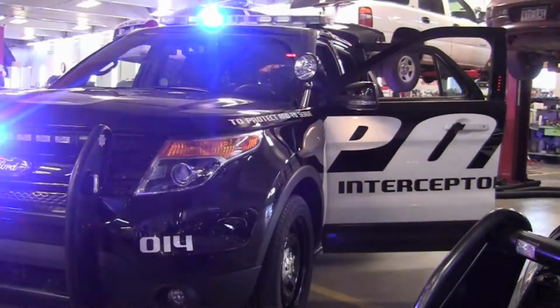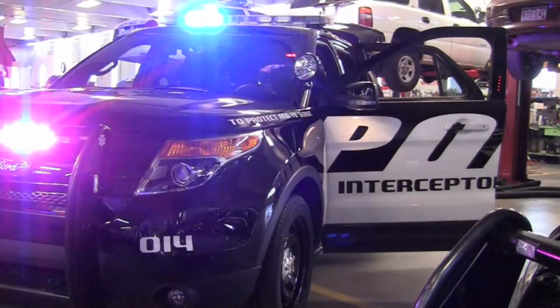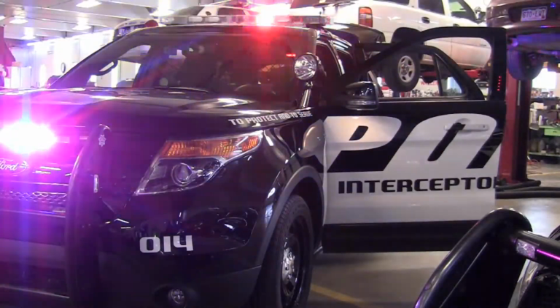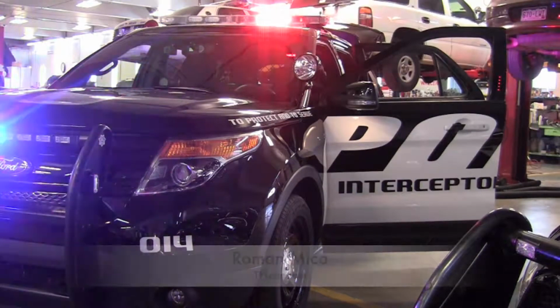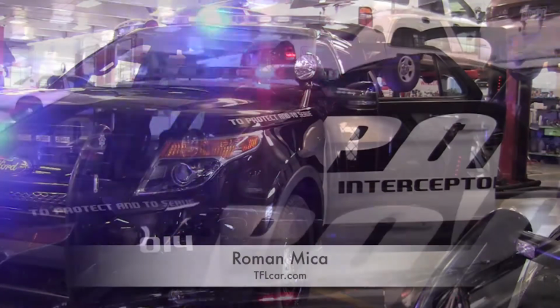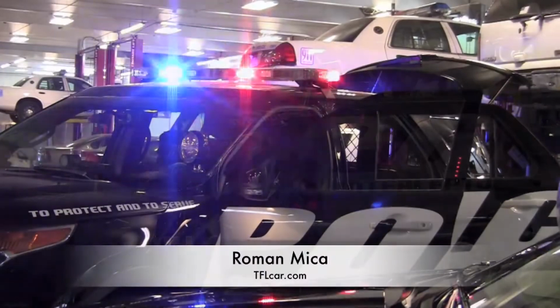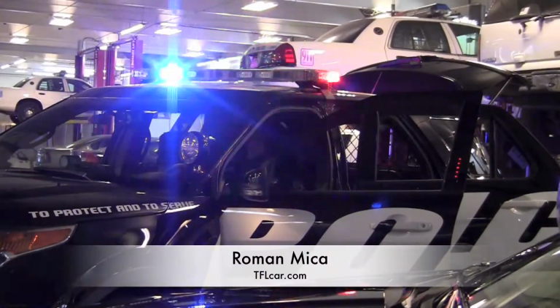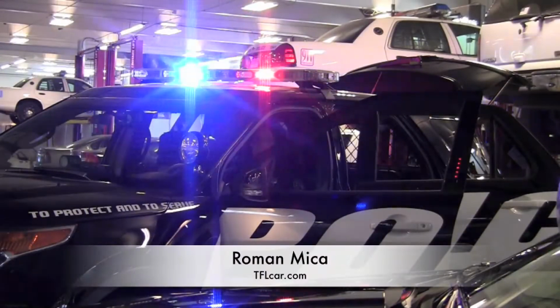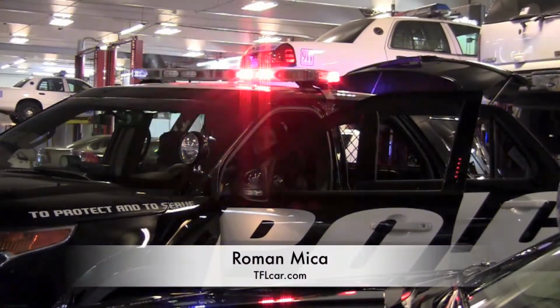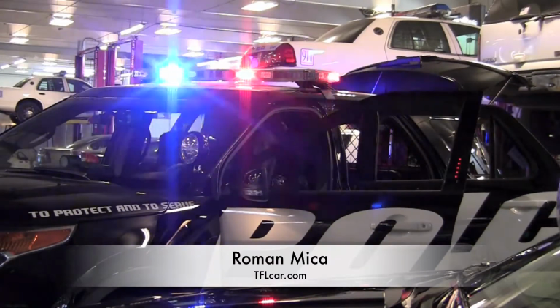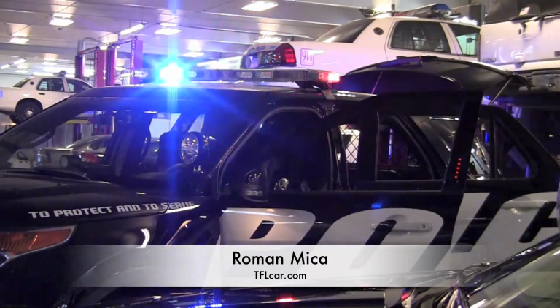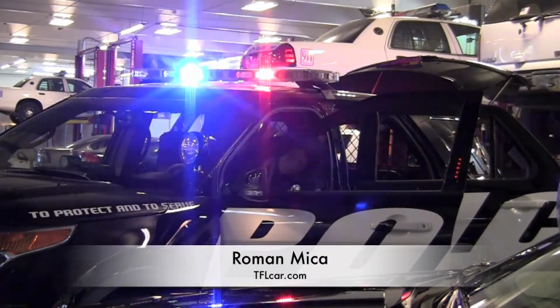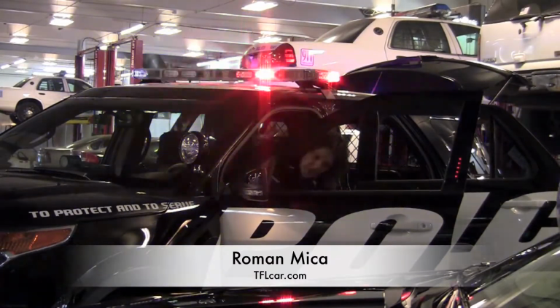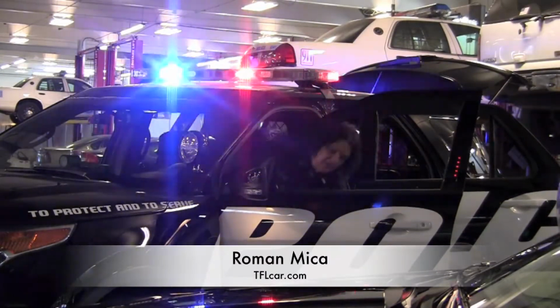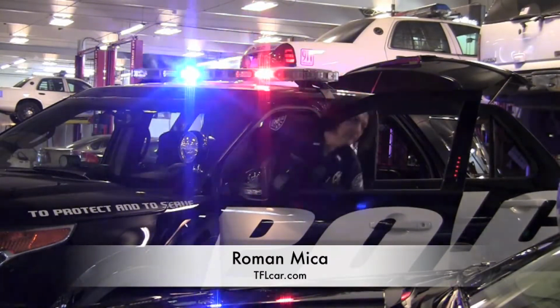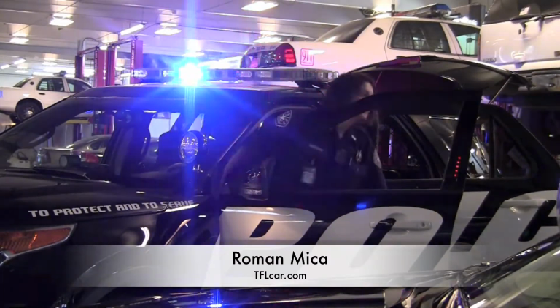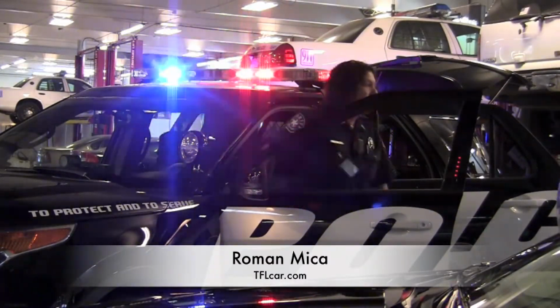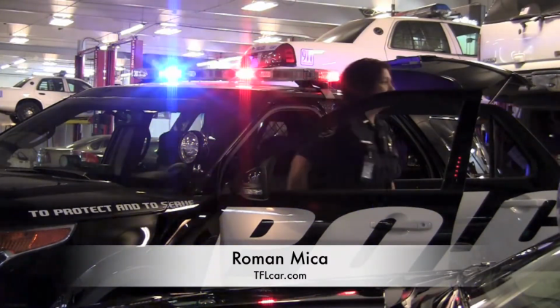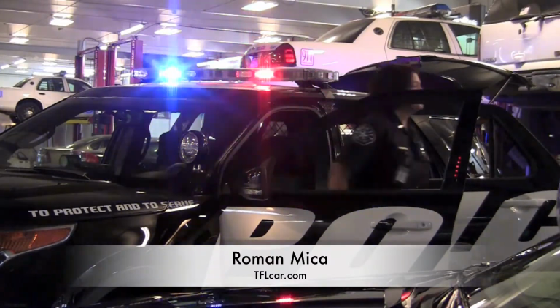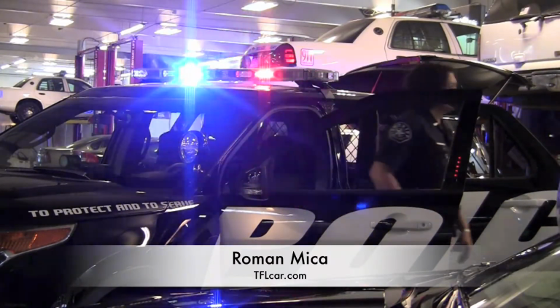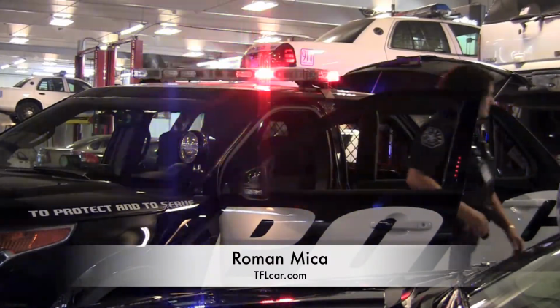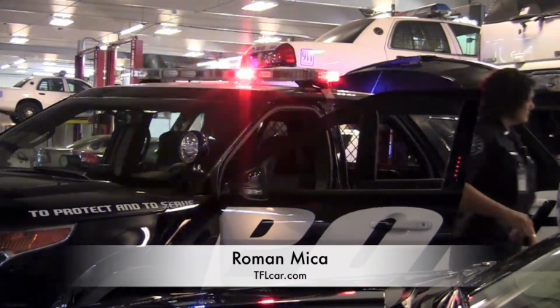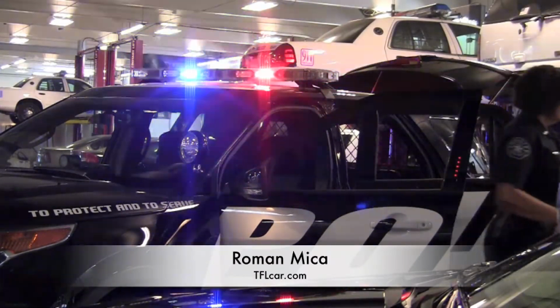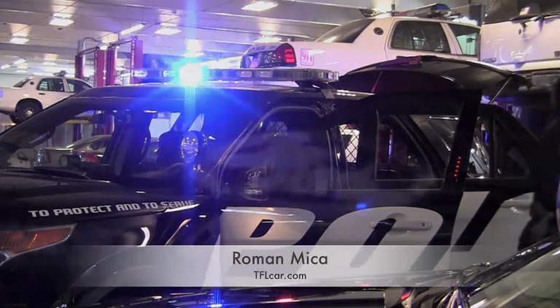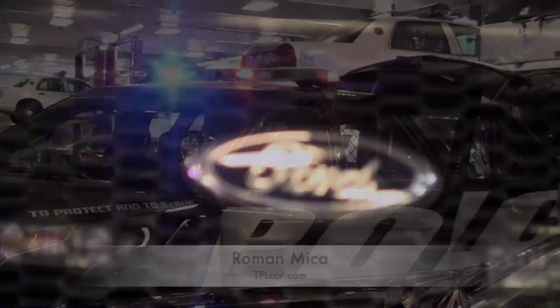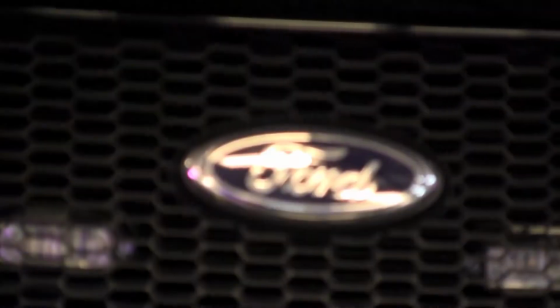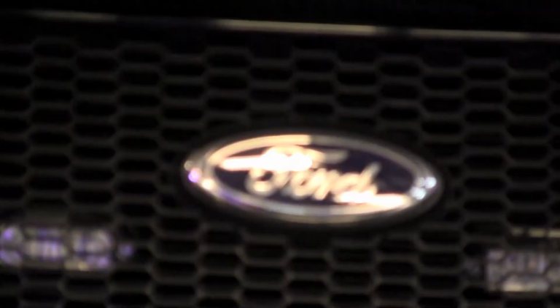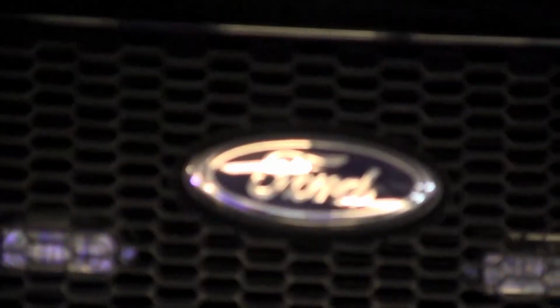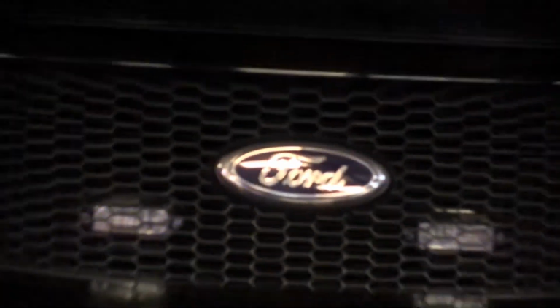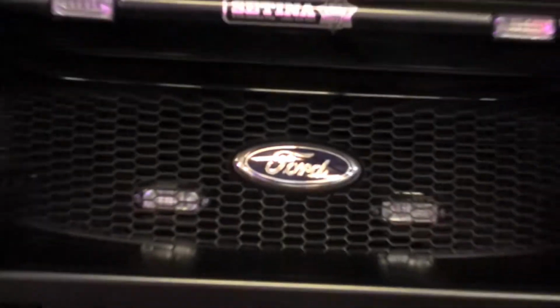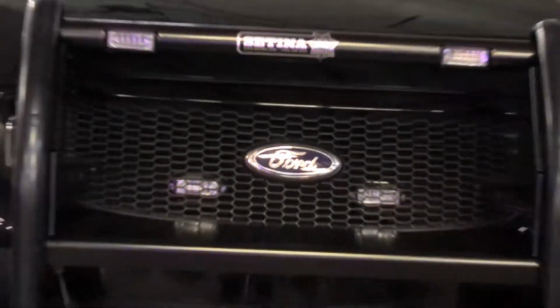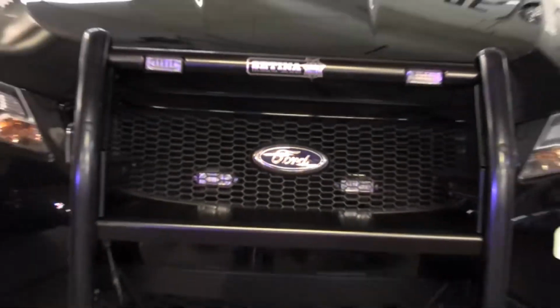Meet the new Ford Interceptor and Utility Police cars, coming to a police department near you at the end of 2011.